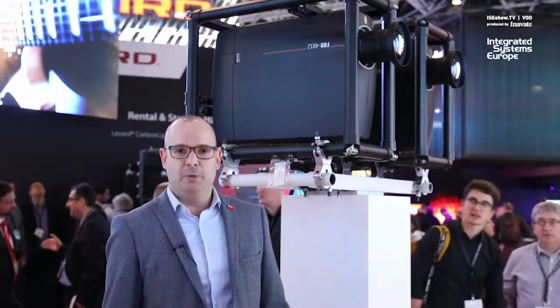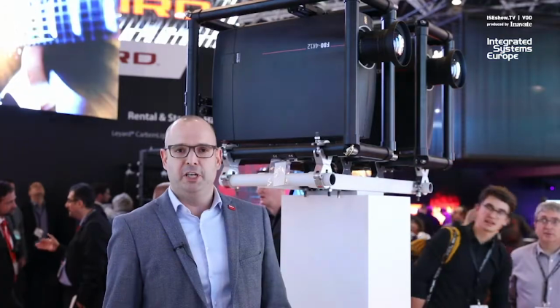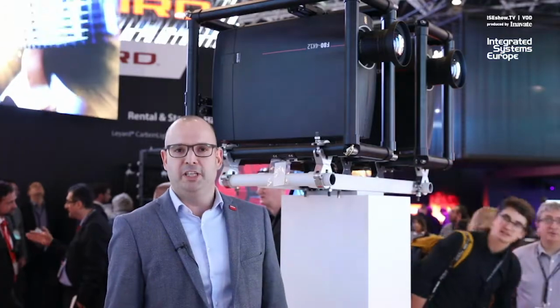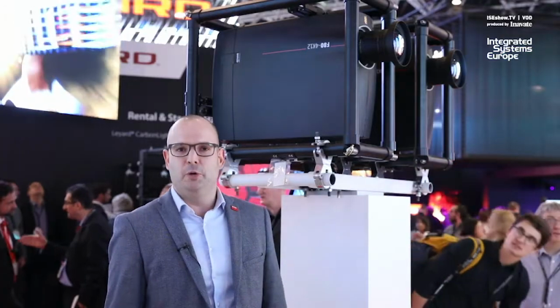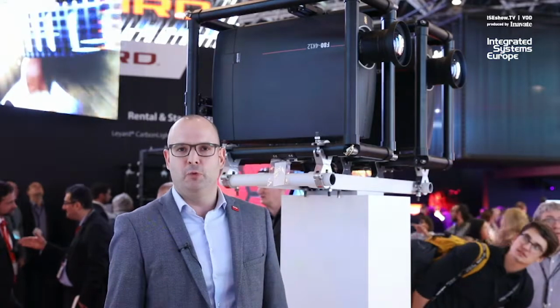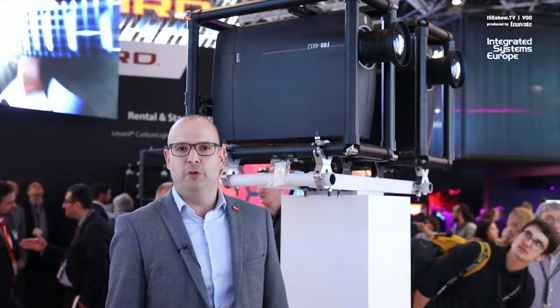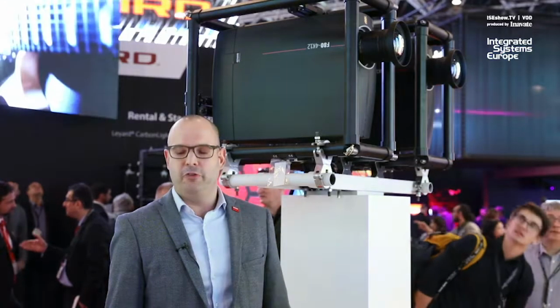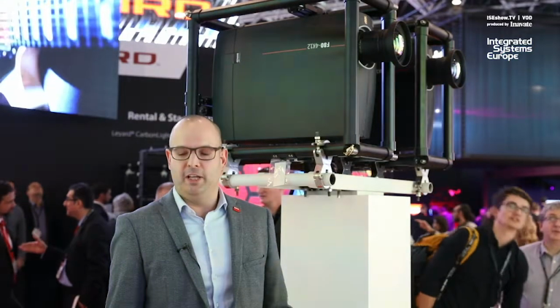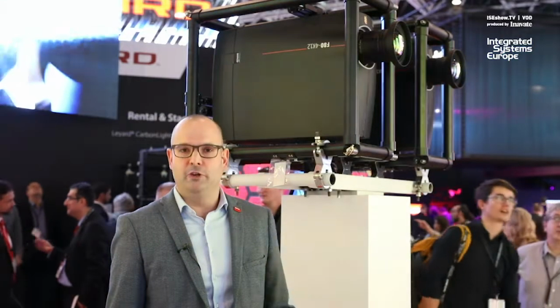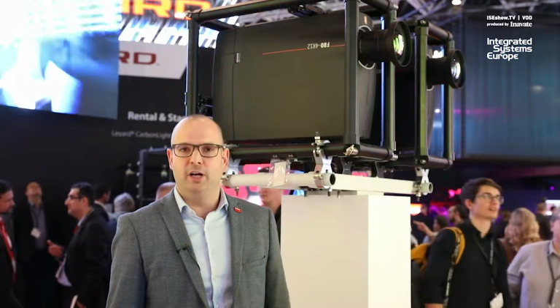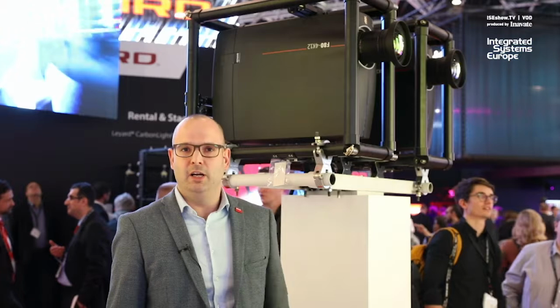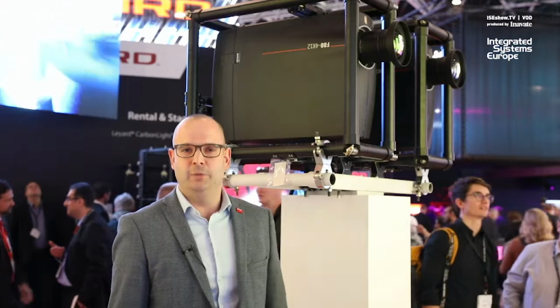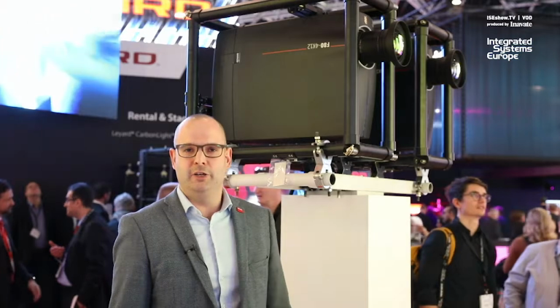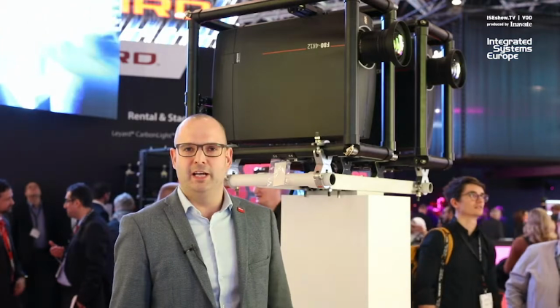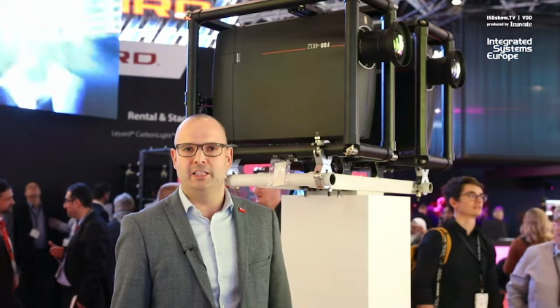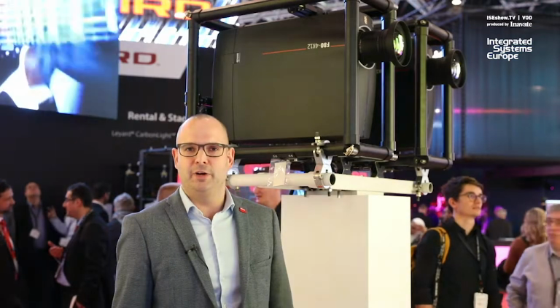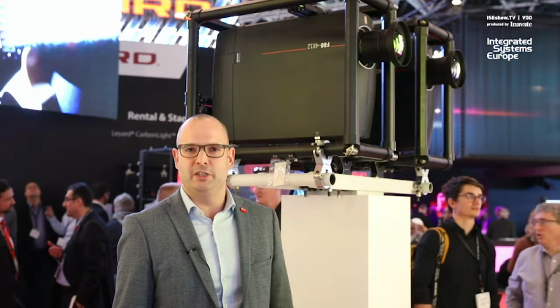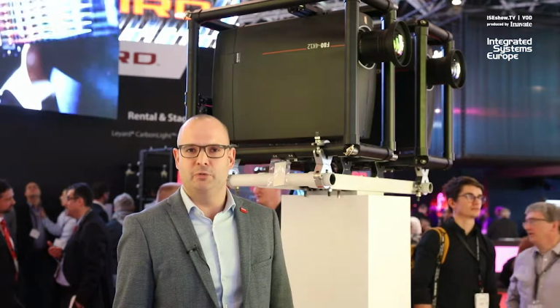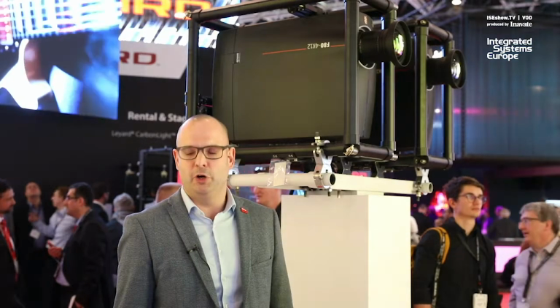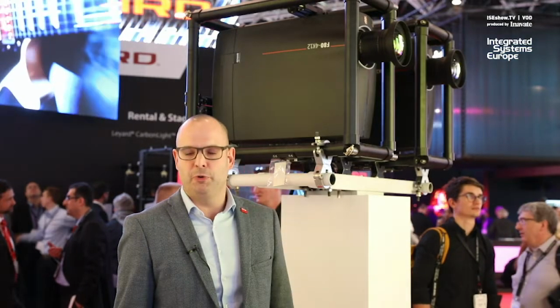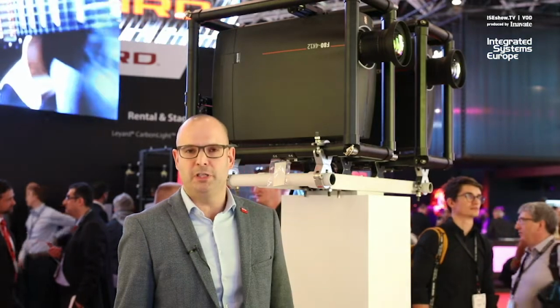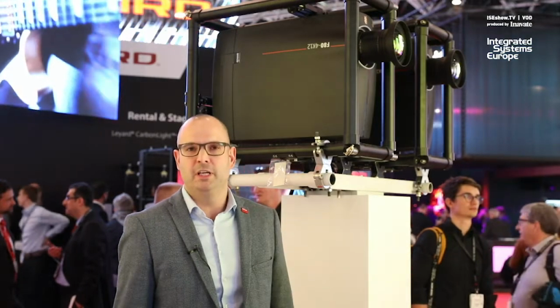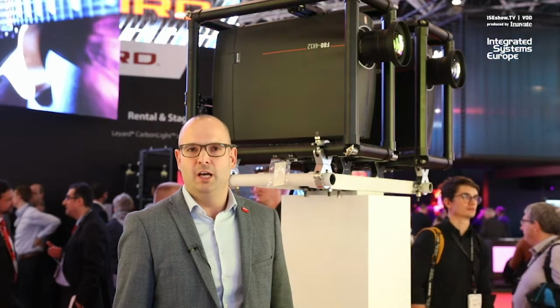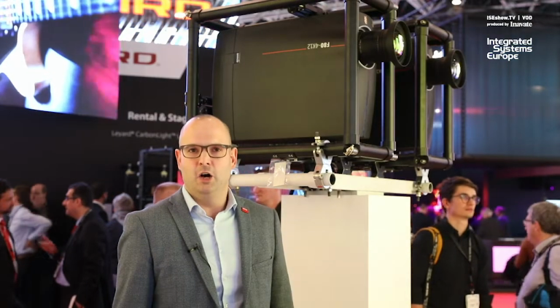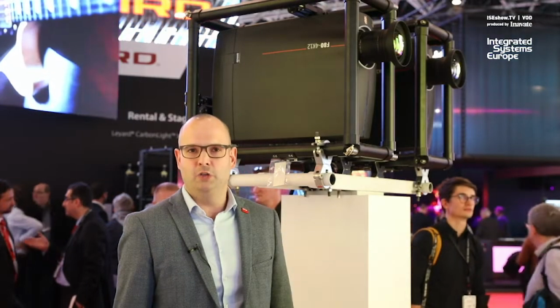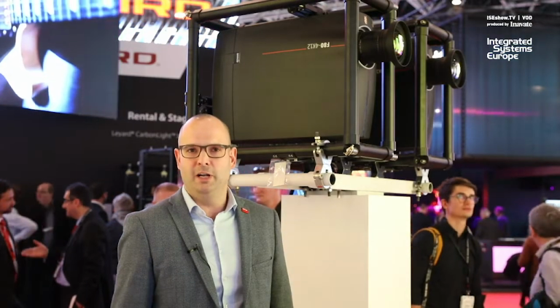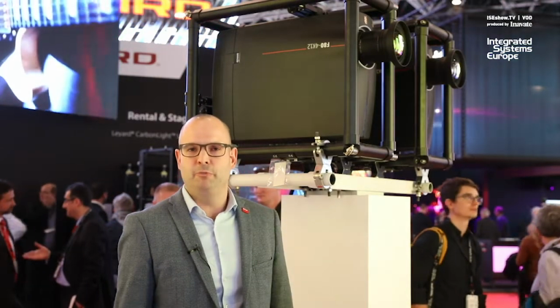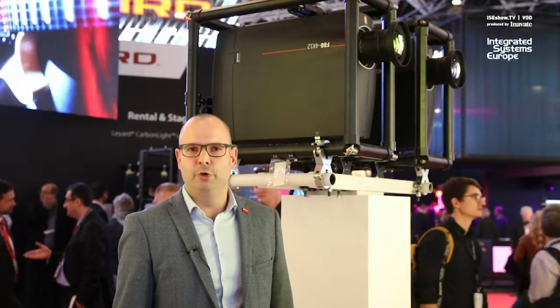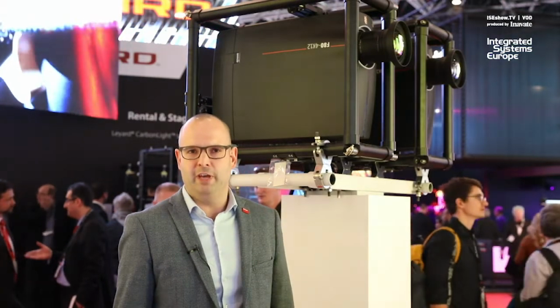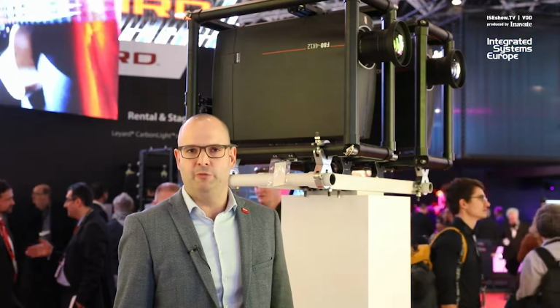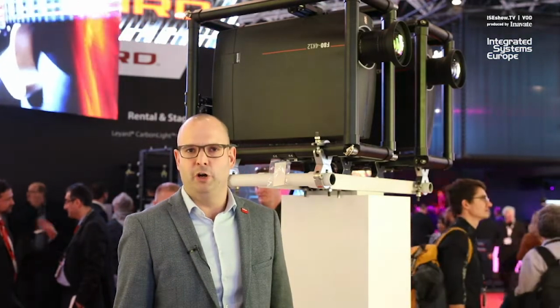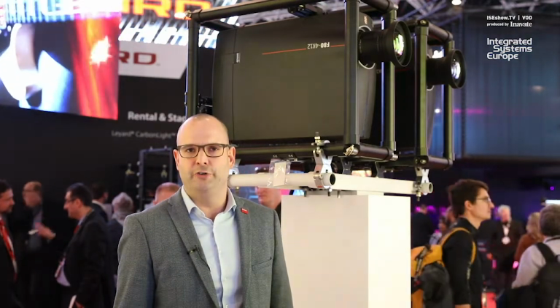Come and see us at the Barco booth to get your update on the latest and greatest with Barco products. Hall 12, Booth F100.